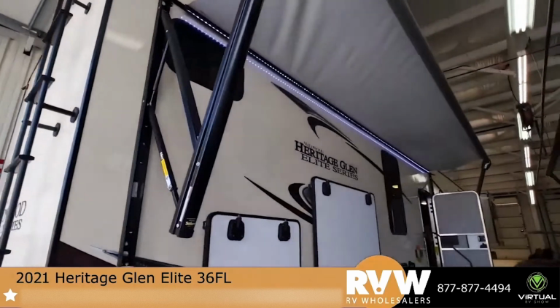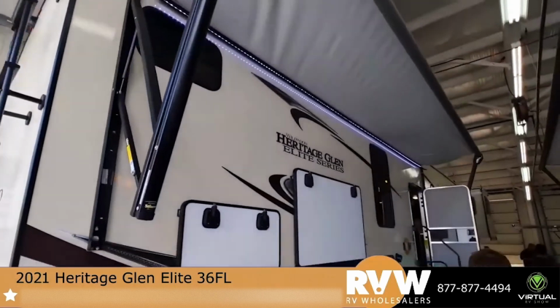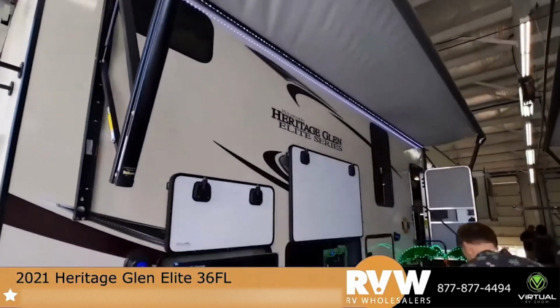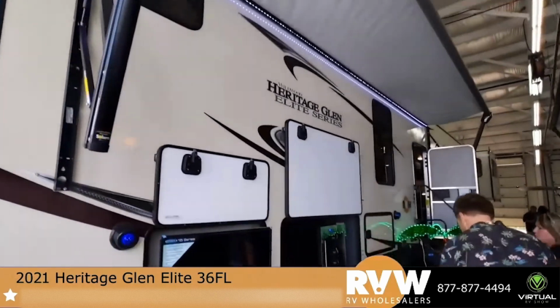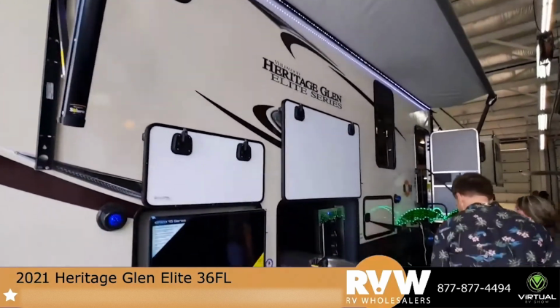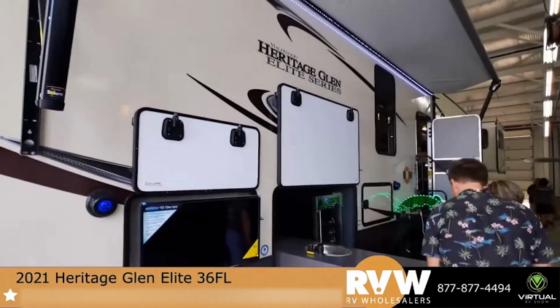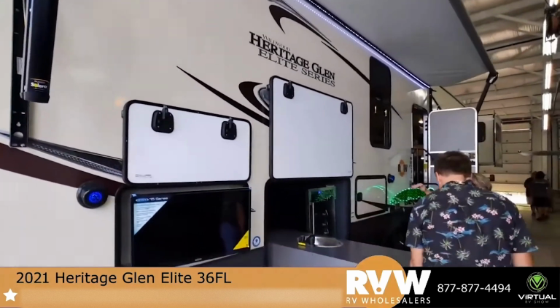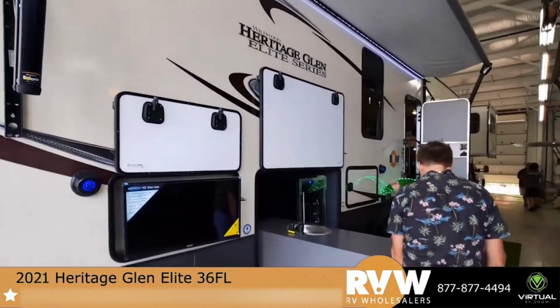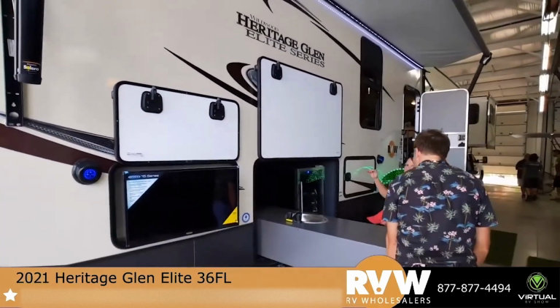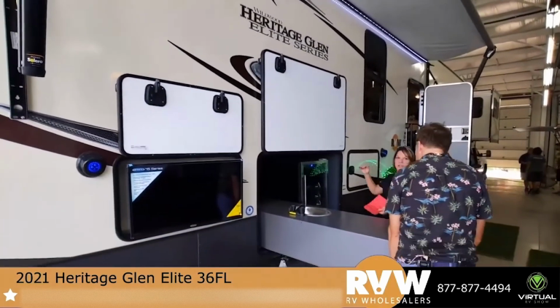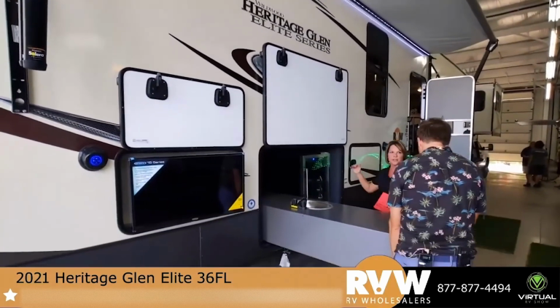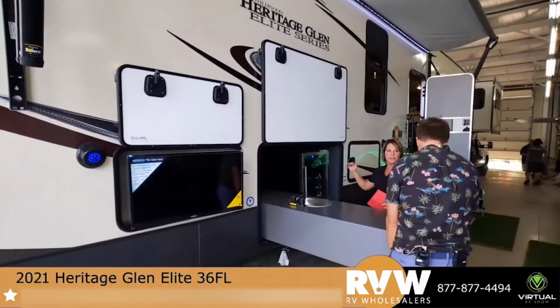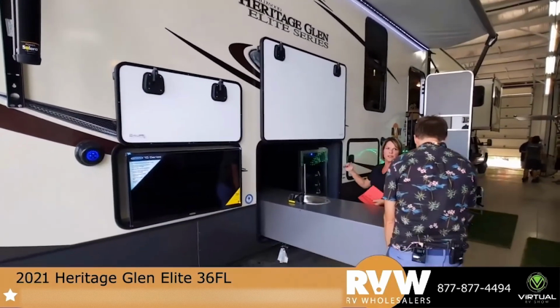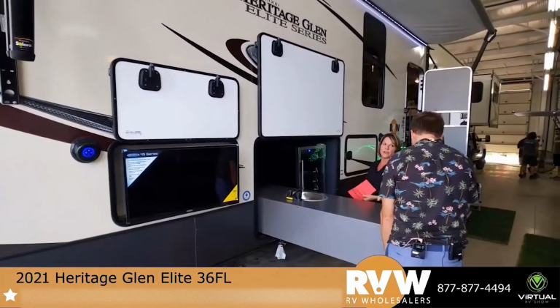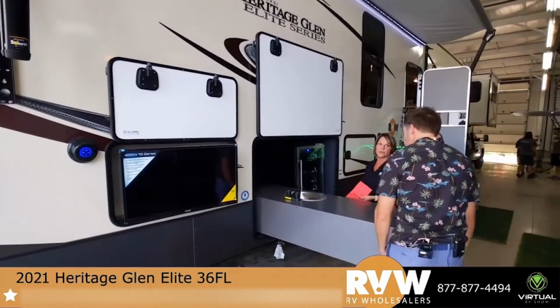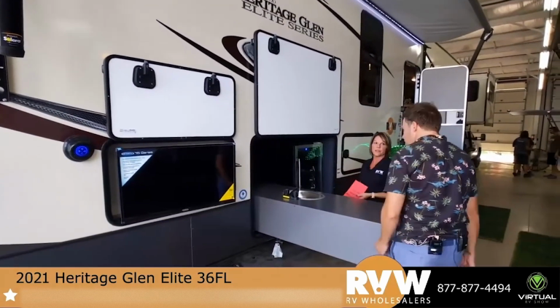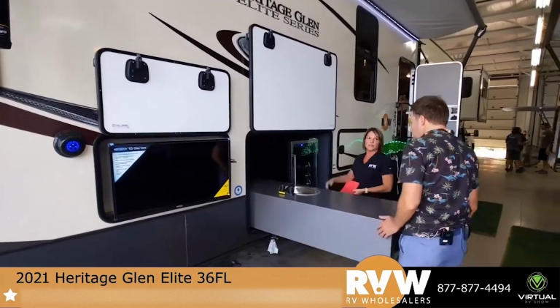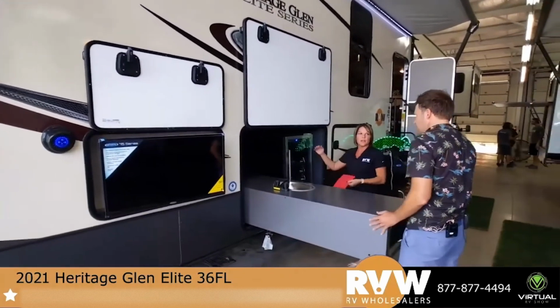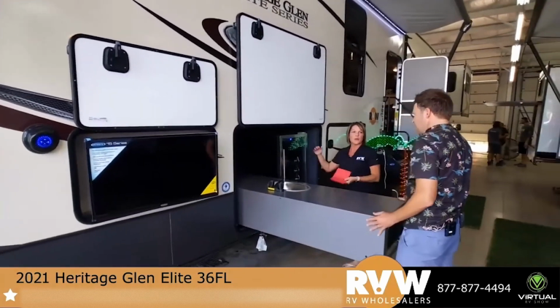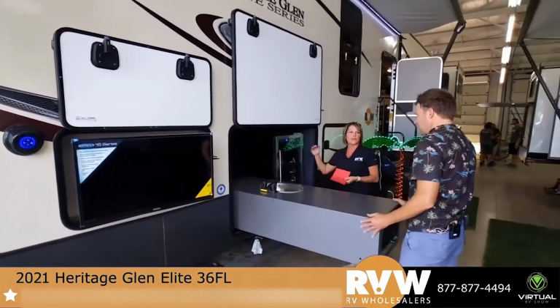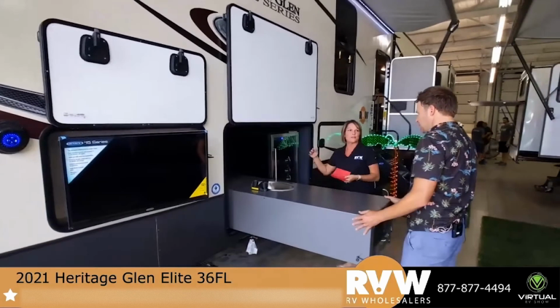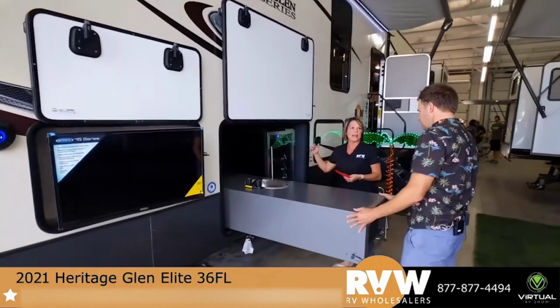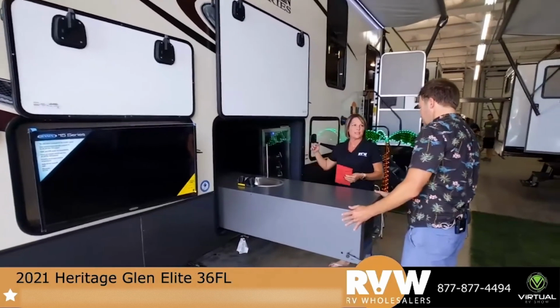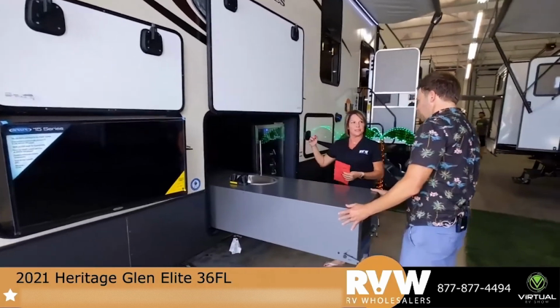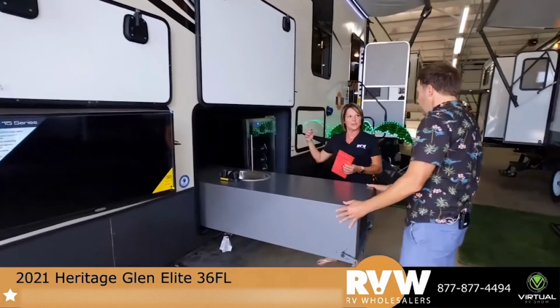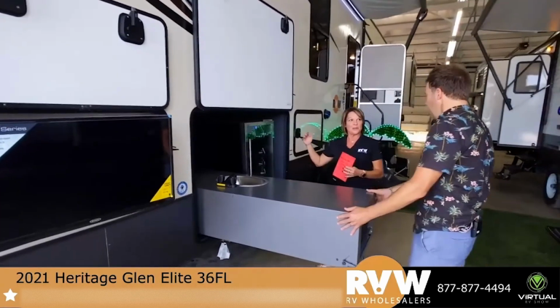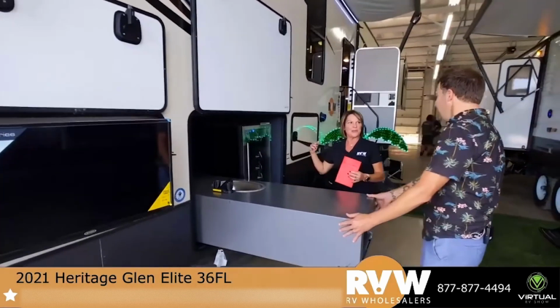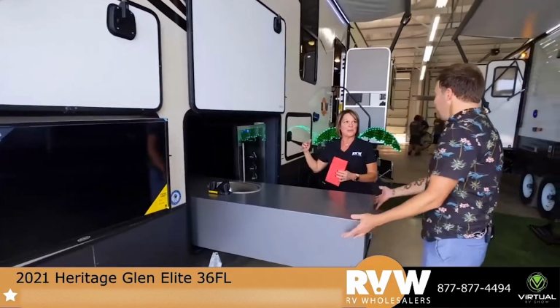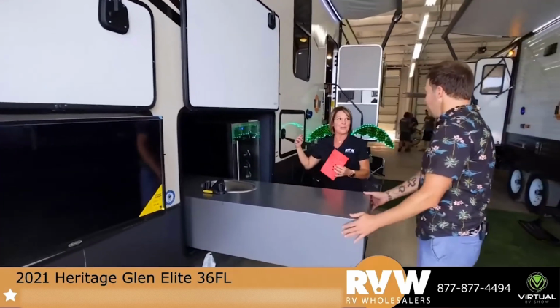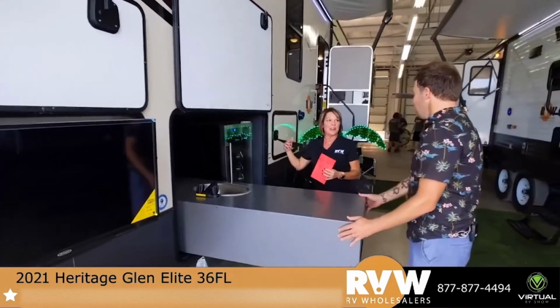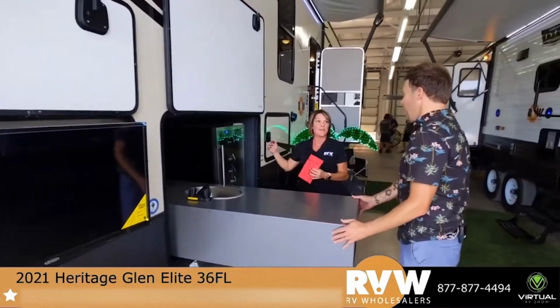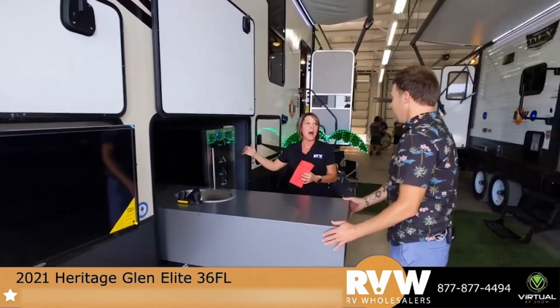A lot of times with outdoor kitchens you just get the smaller refrigerators where you can put a 12-pack in.